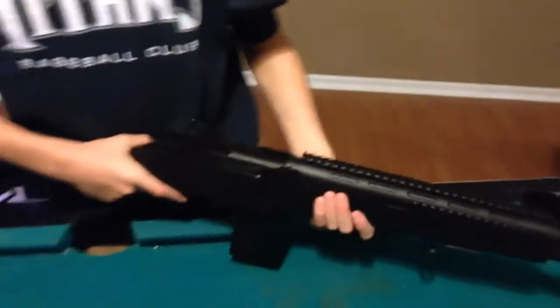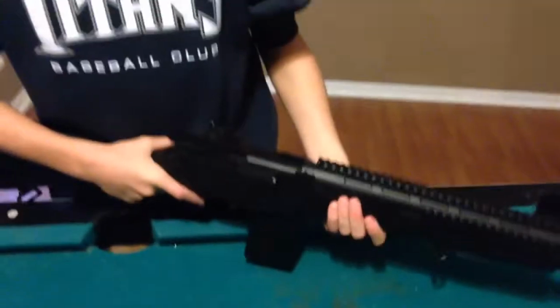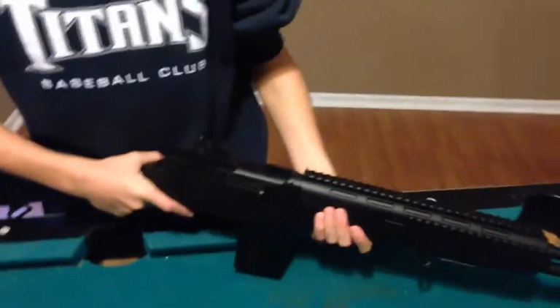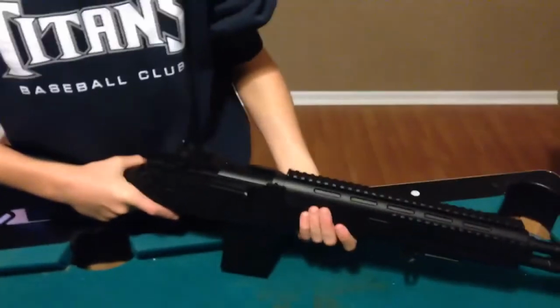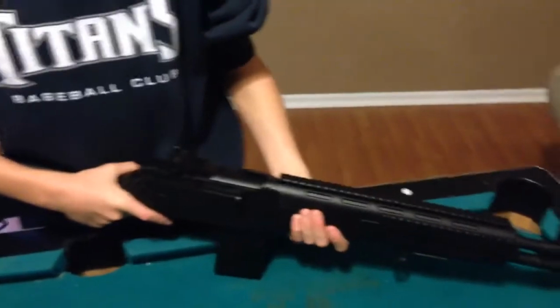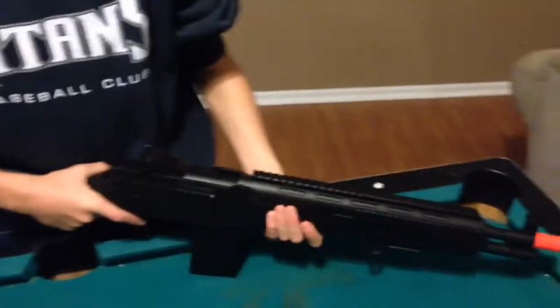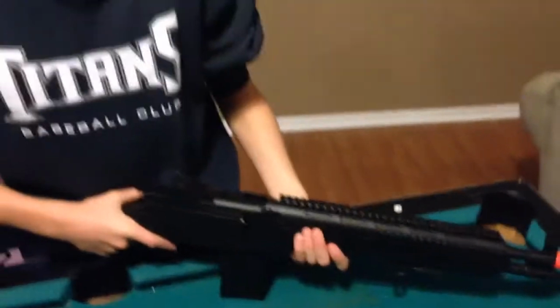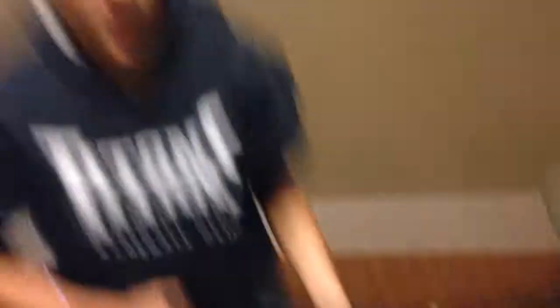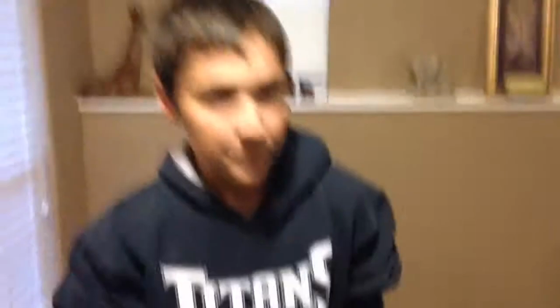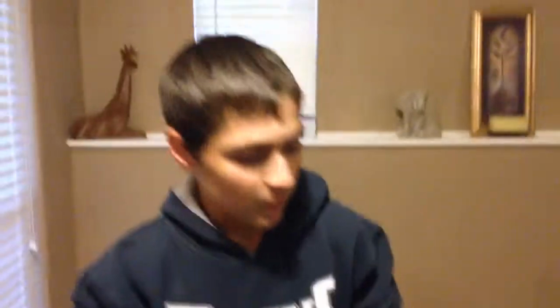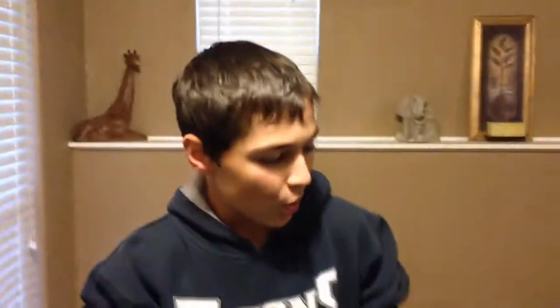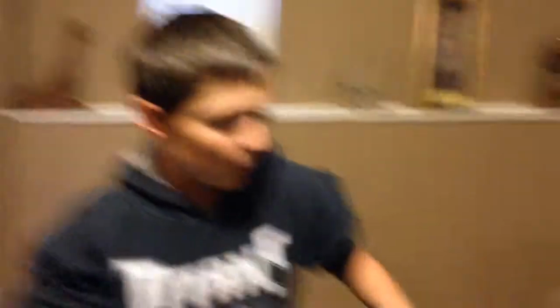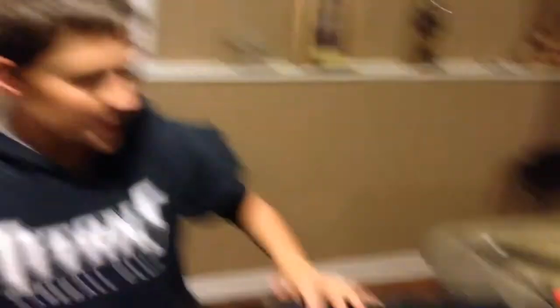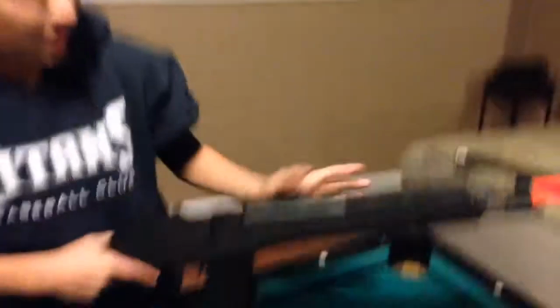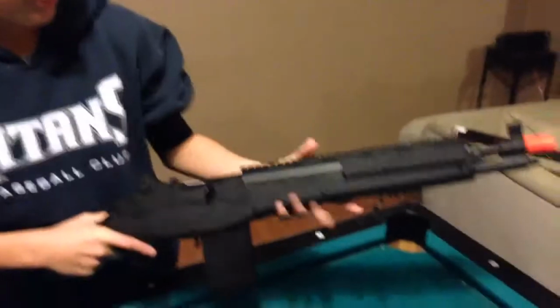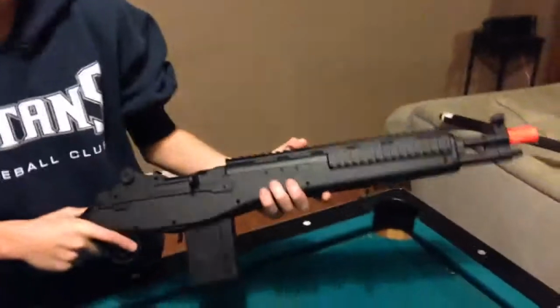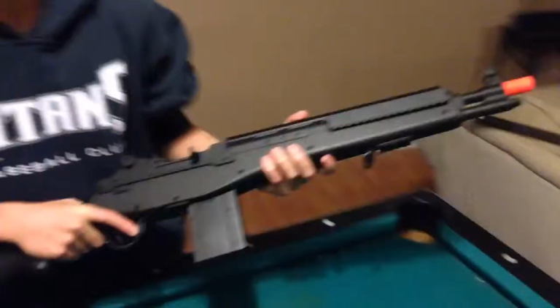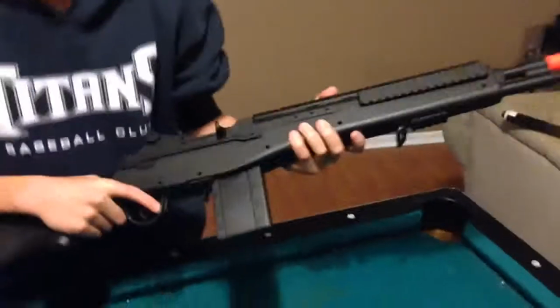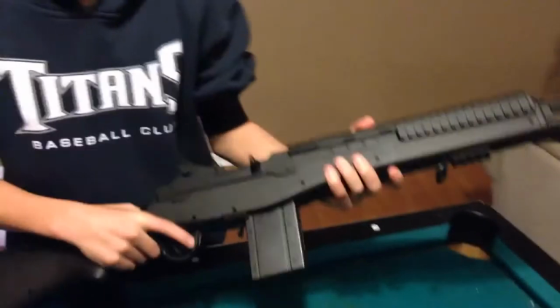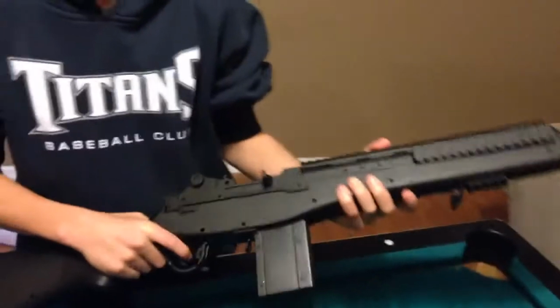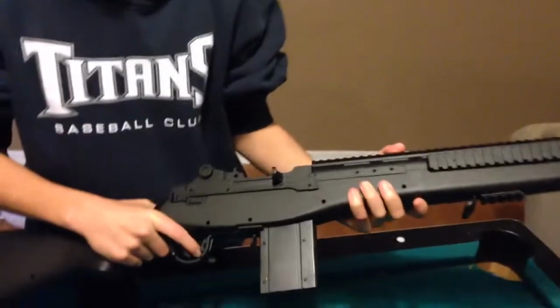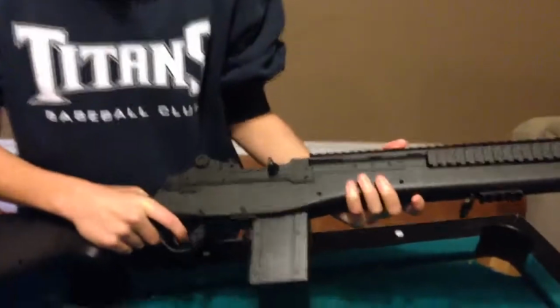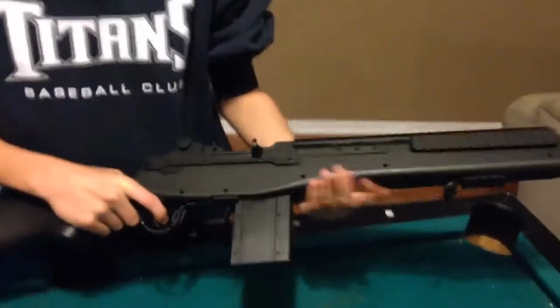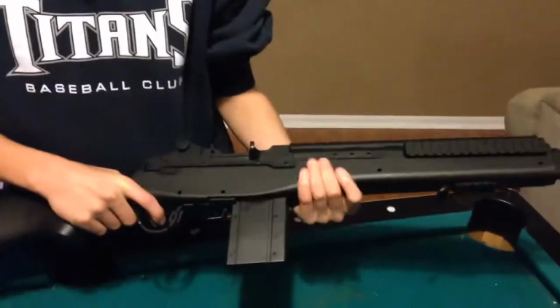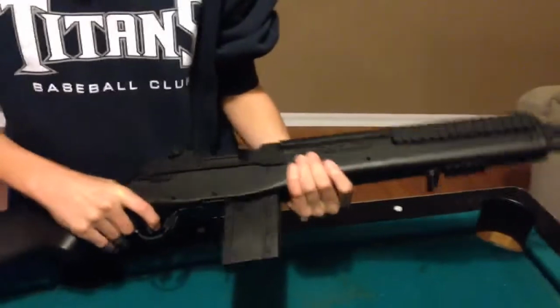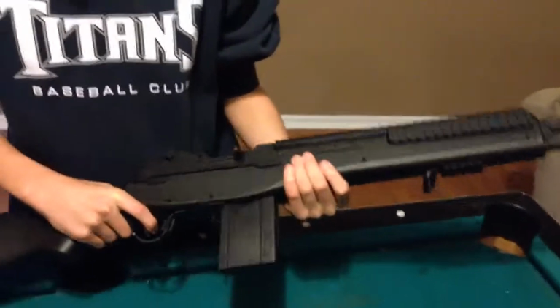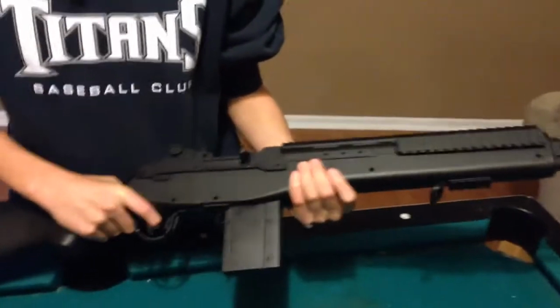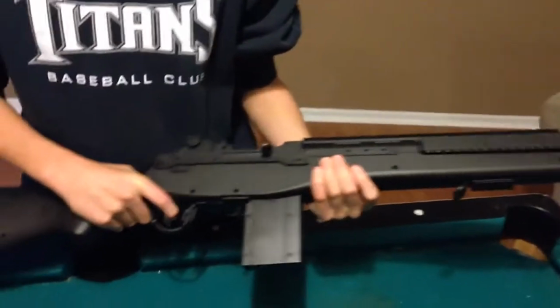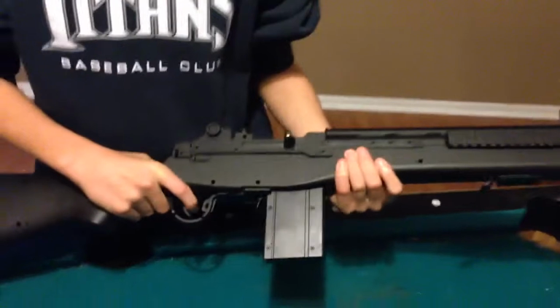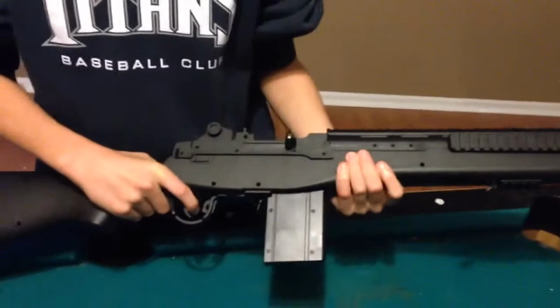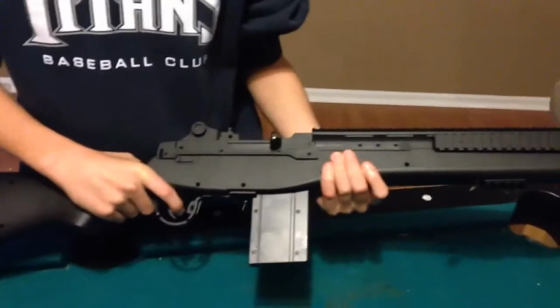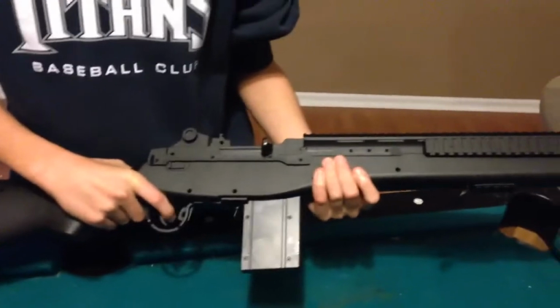It's a really good gun actually — all plastic, really strong plastic. $50 on Amazon.